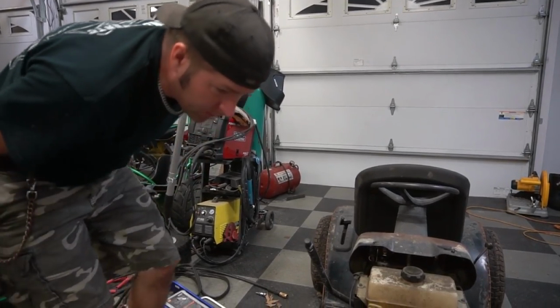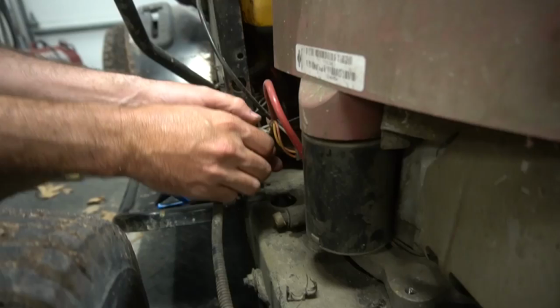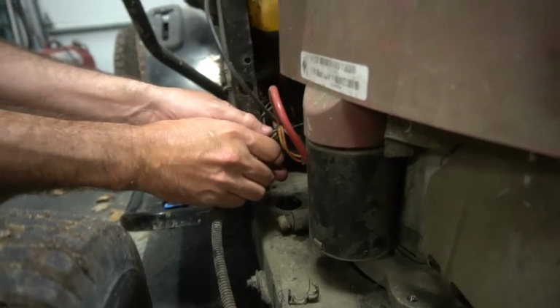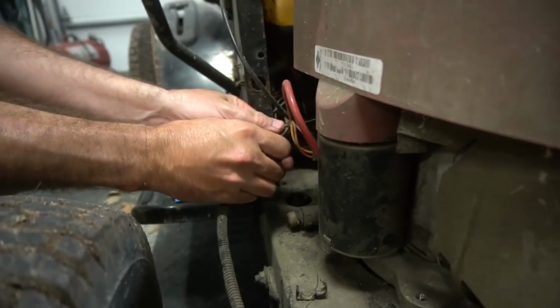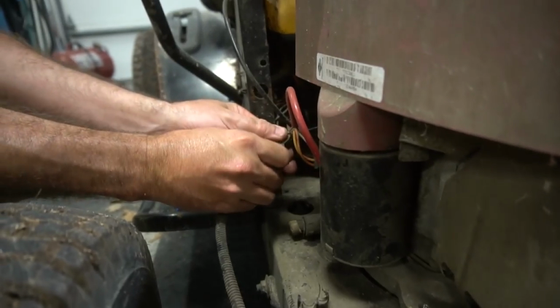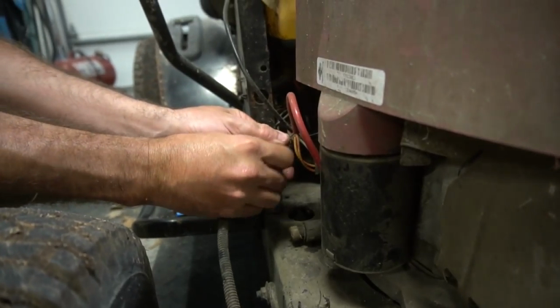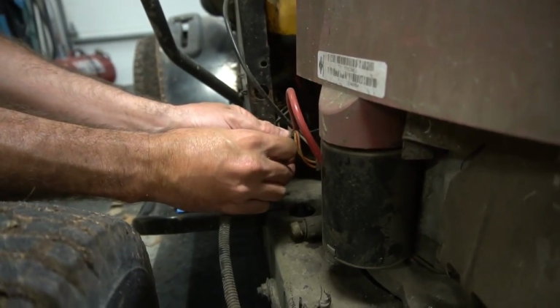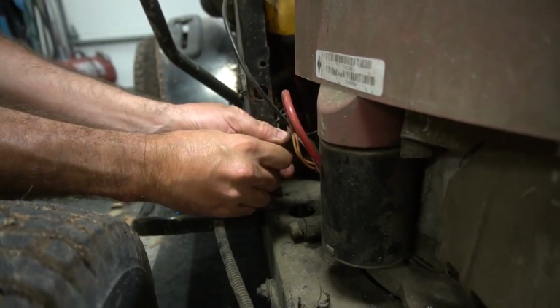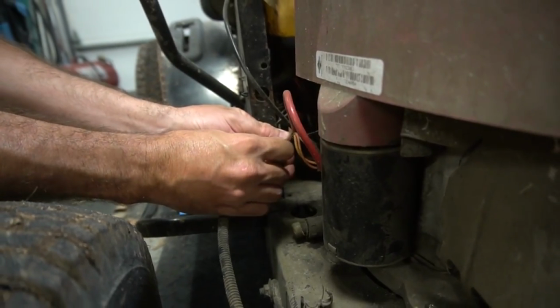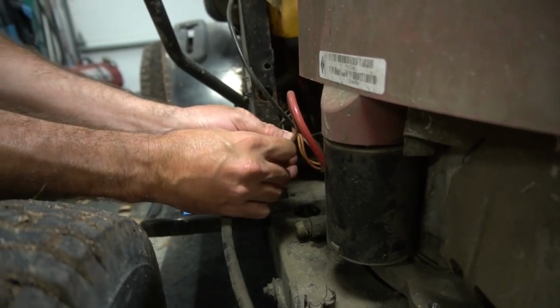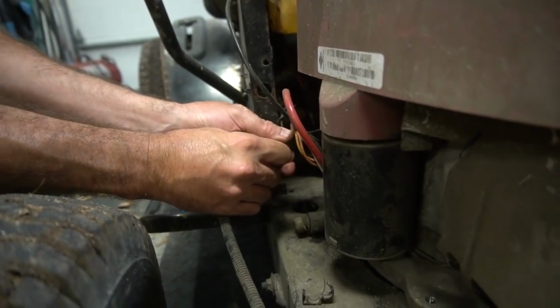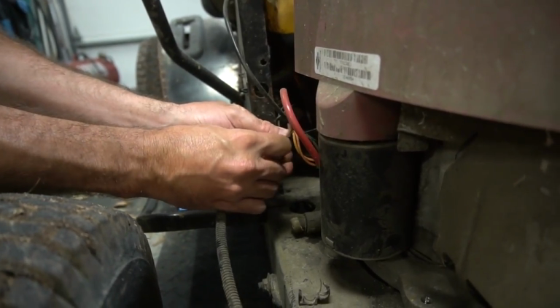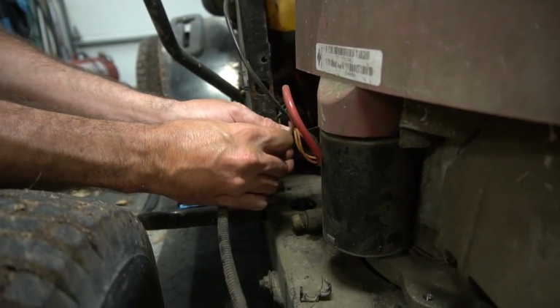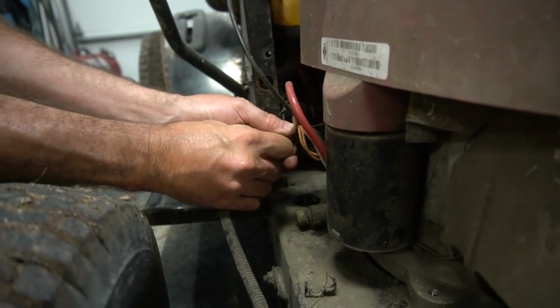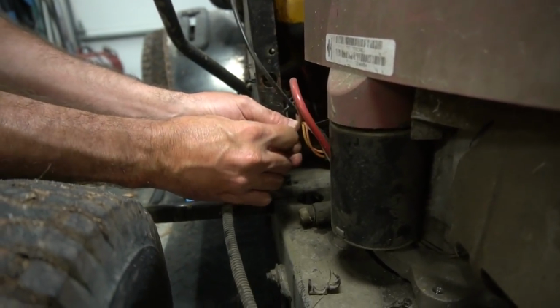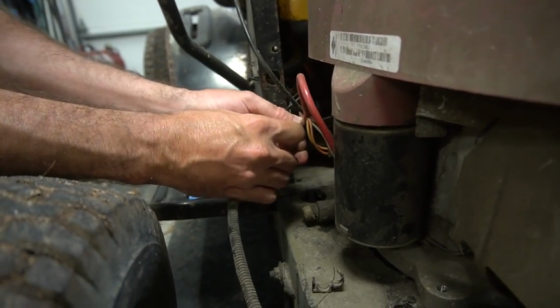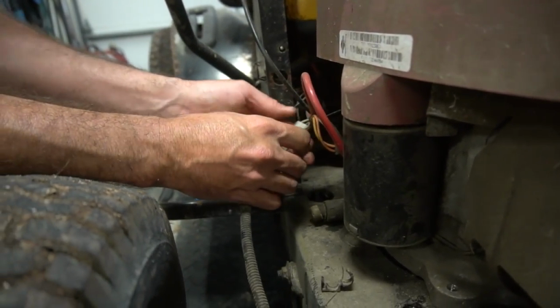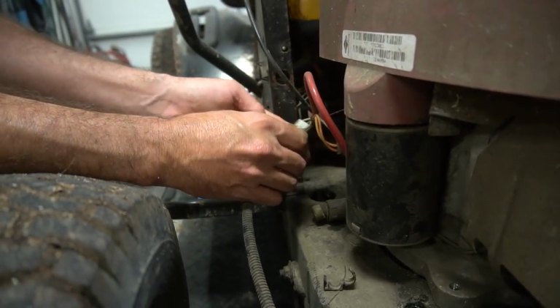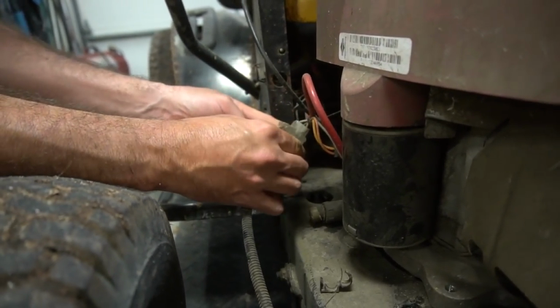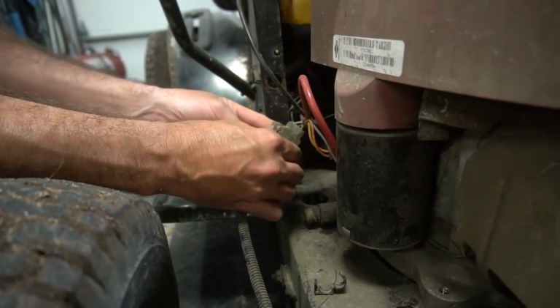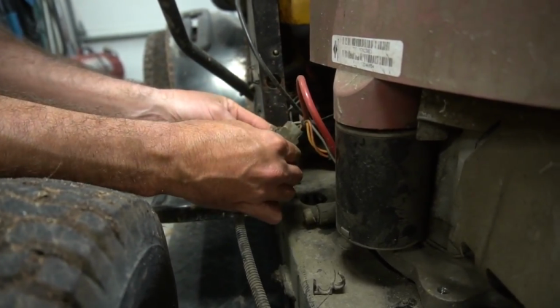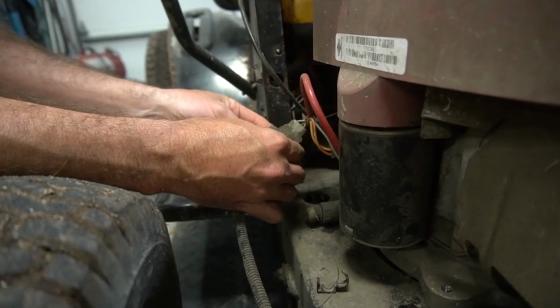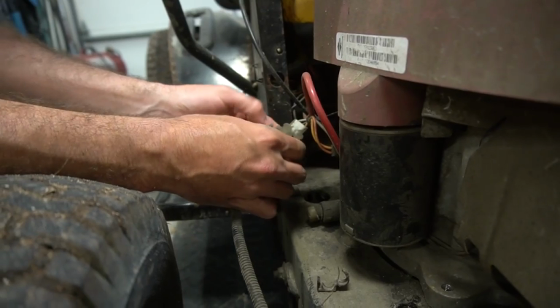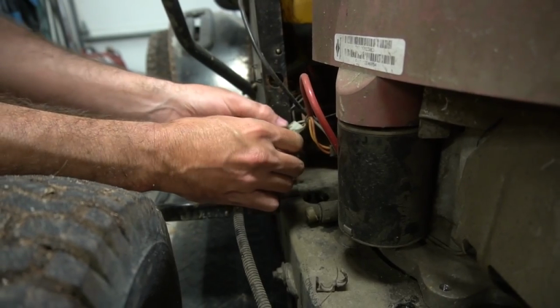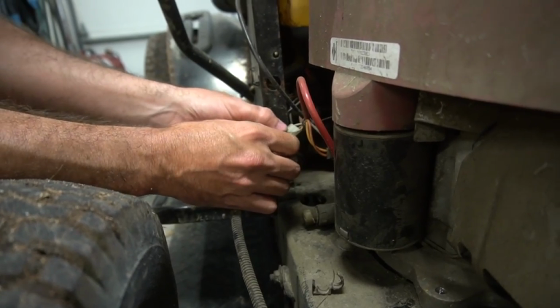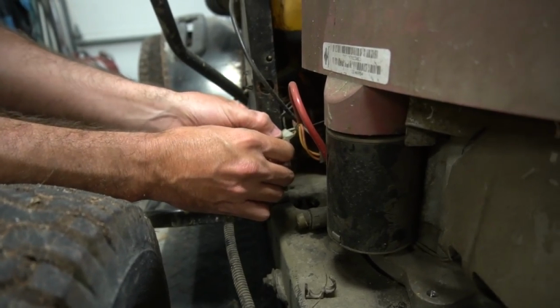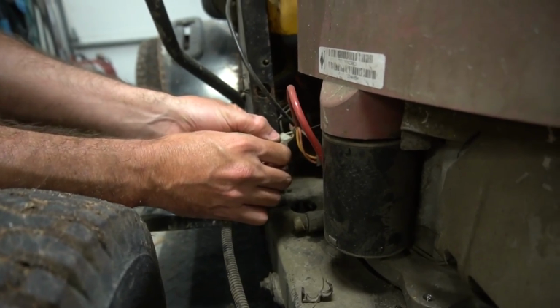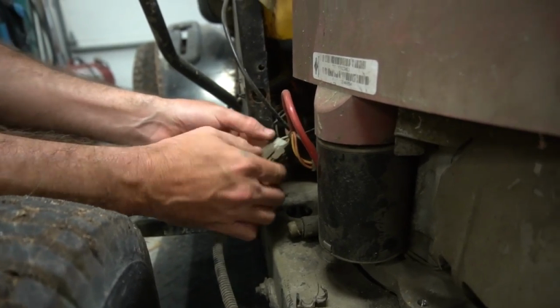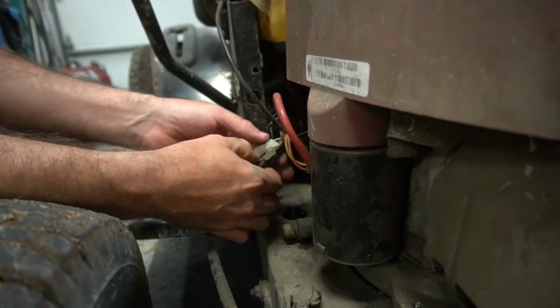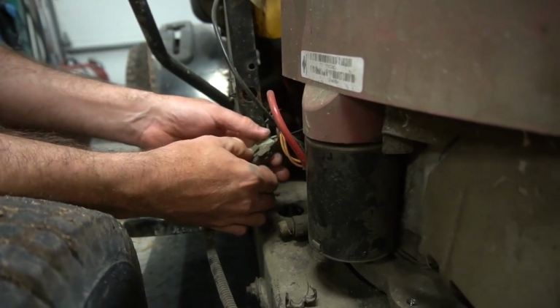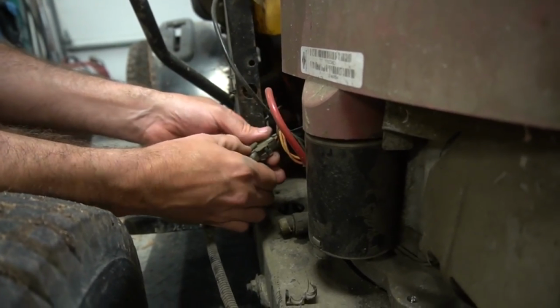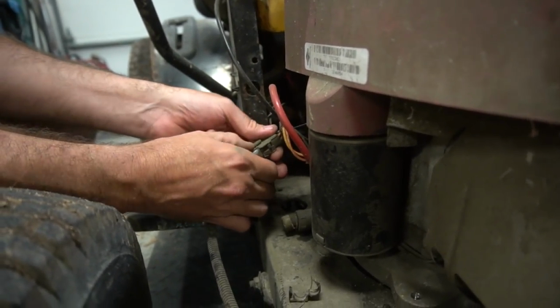Is this the harness for the engine? I don't know. Don't need it anymore.